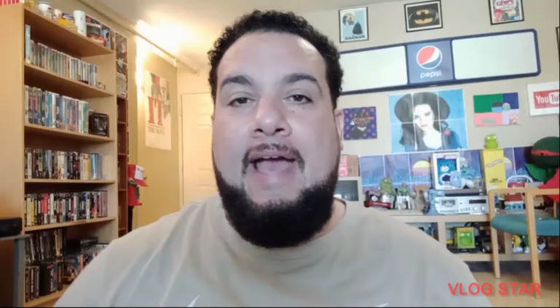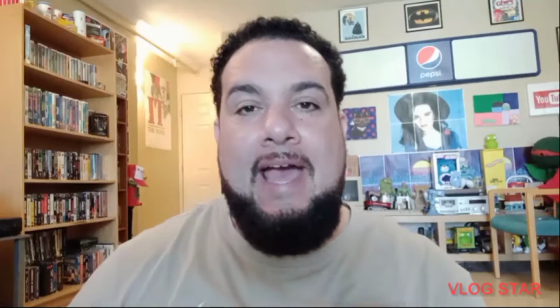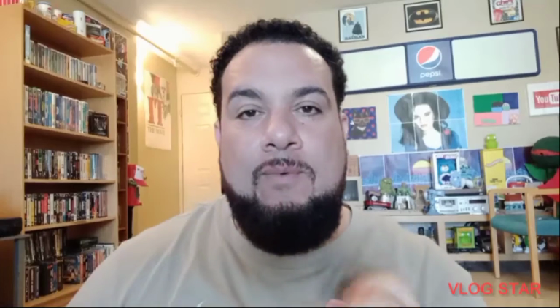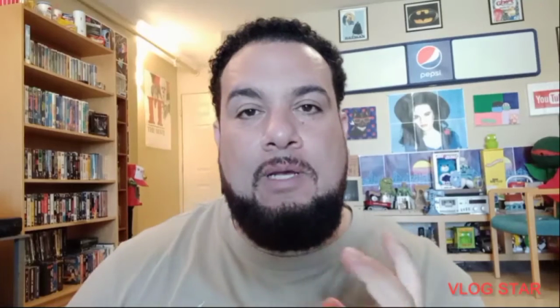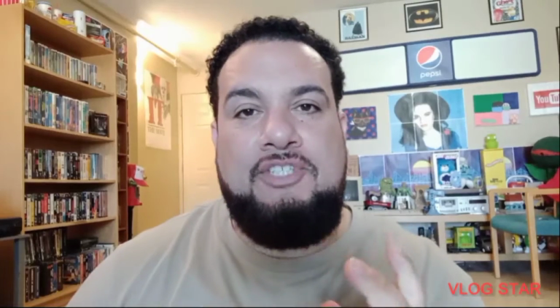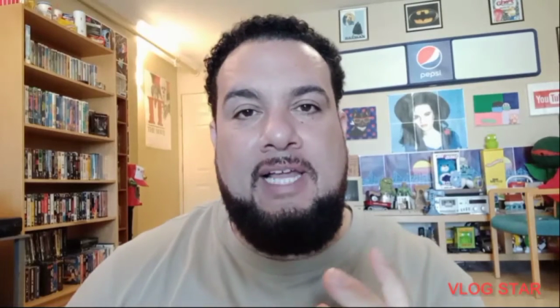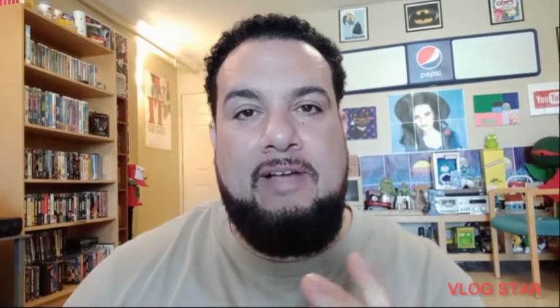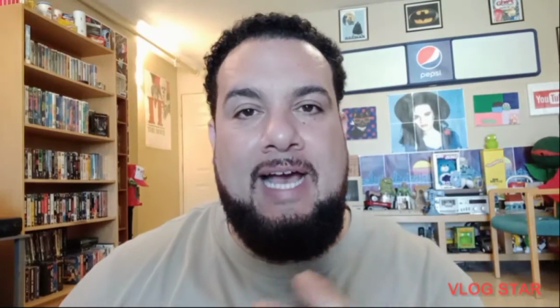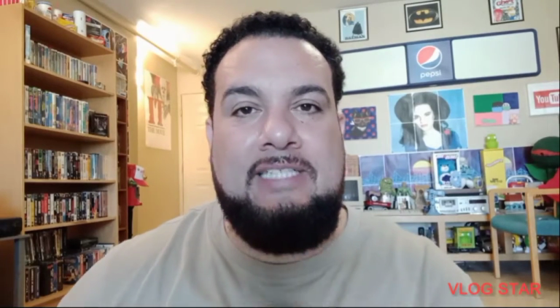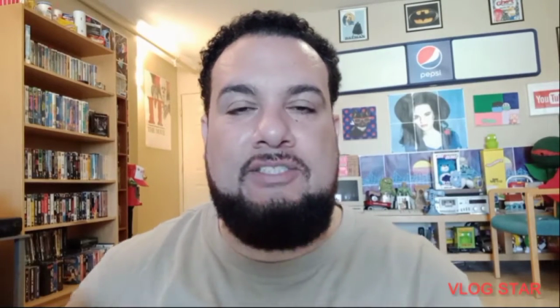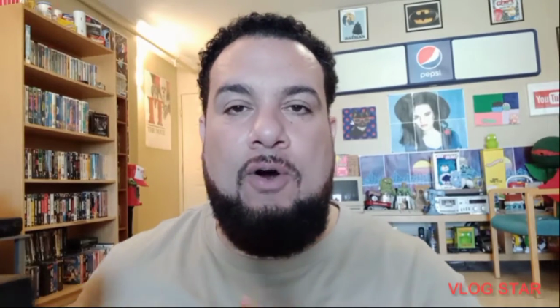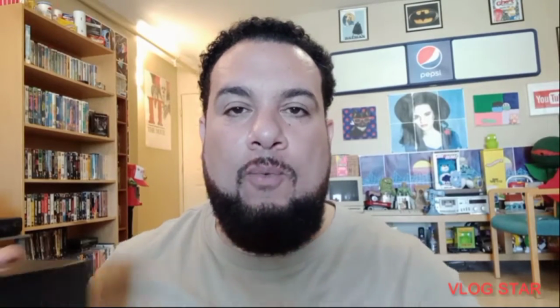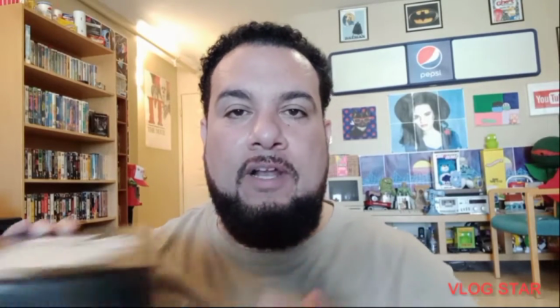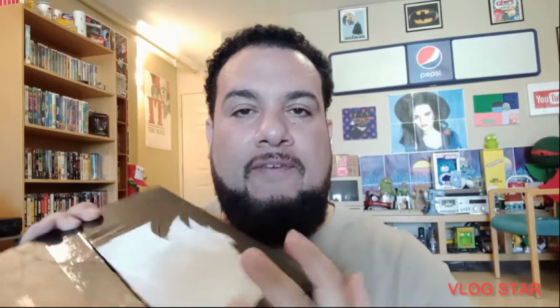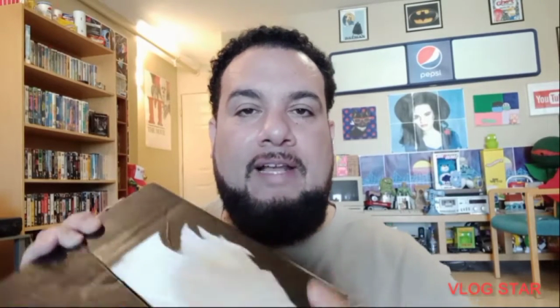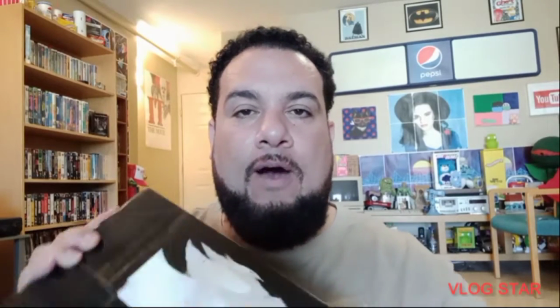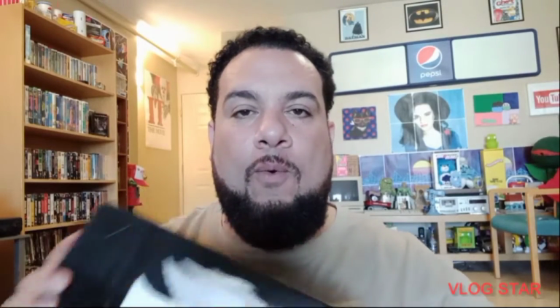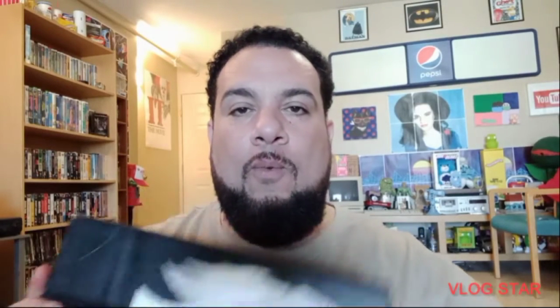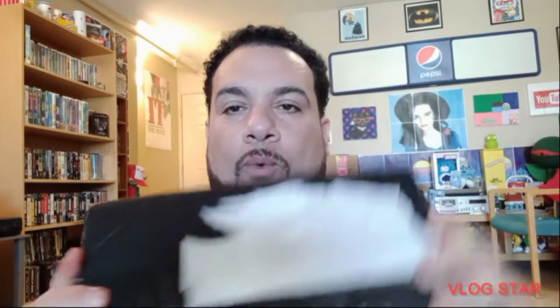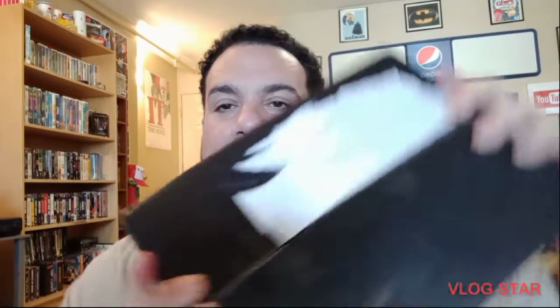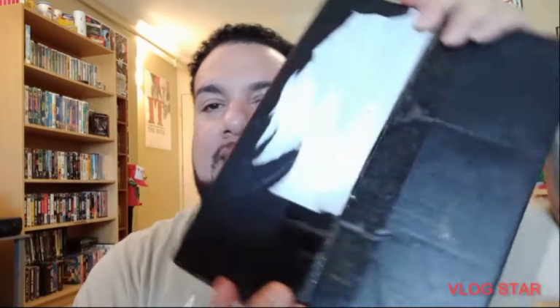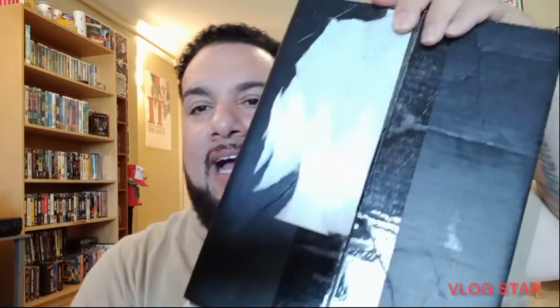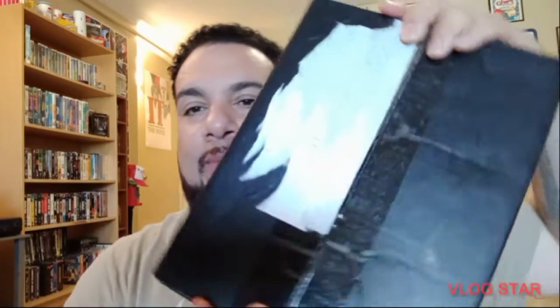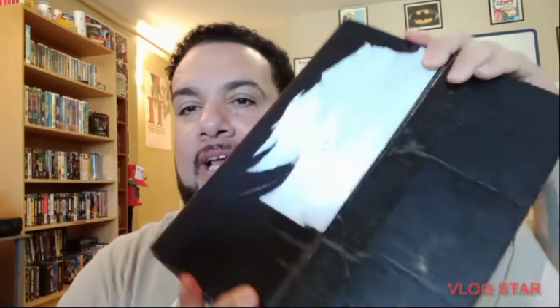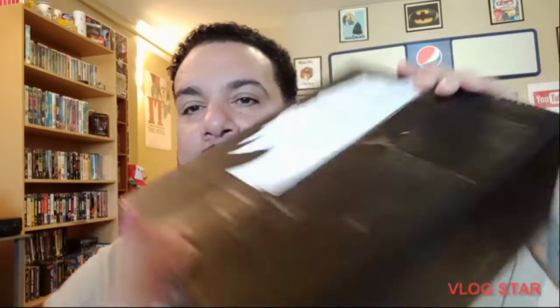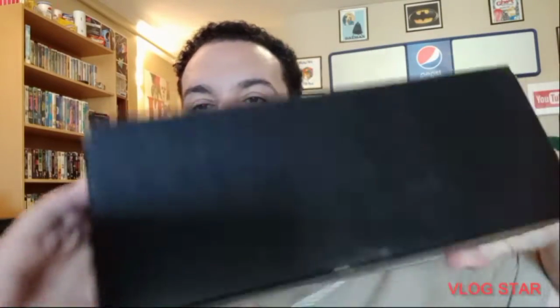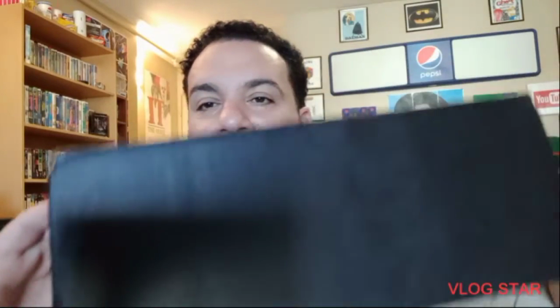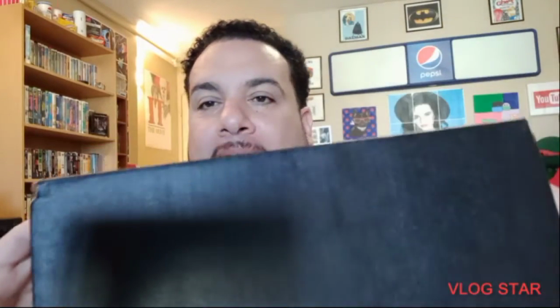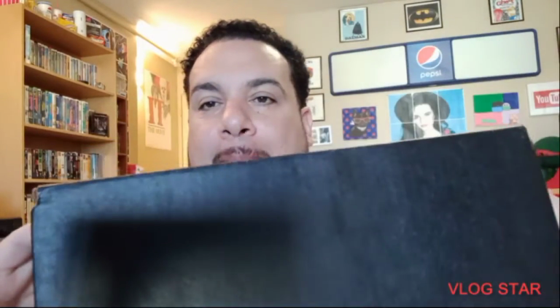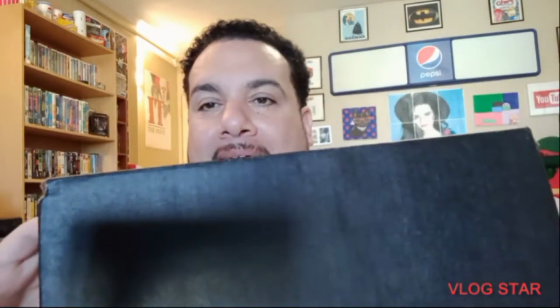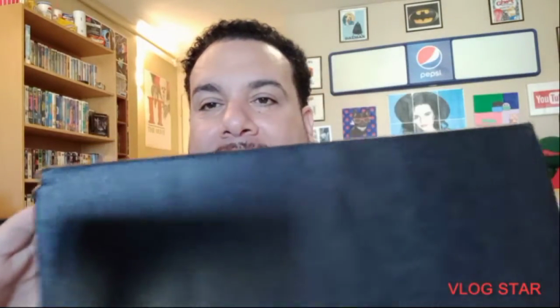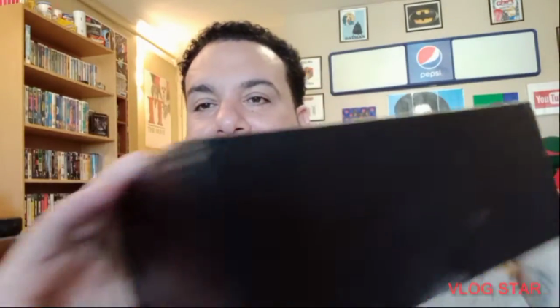Welcome to Check It Out, guys. We're gonna find out what's inside — let's get right to it. This black box...